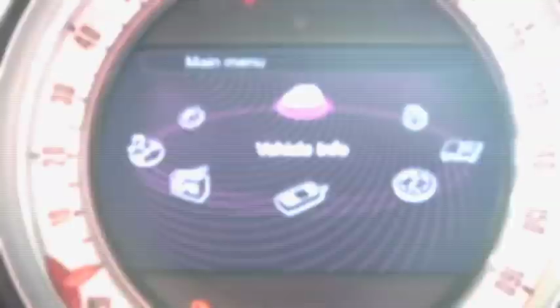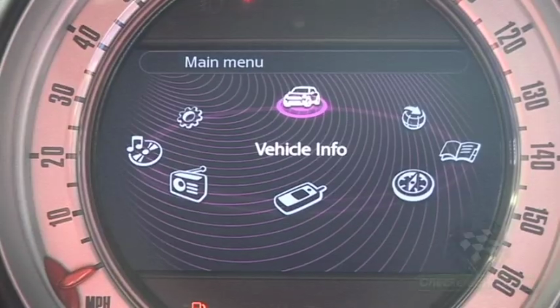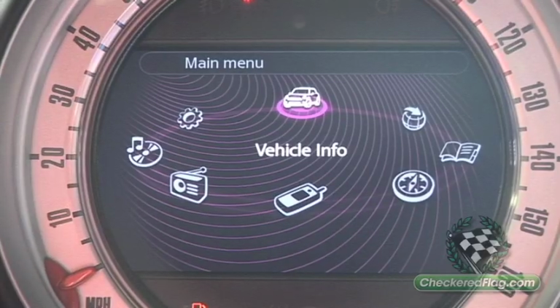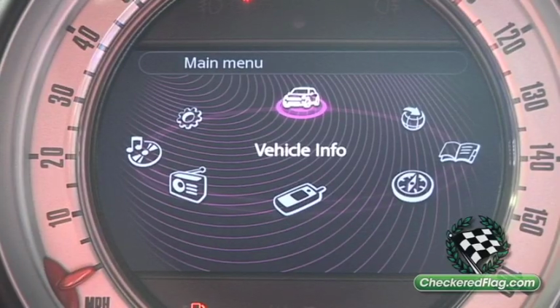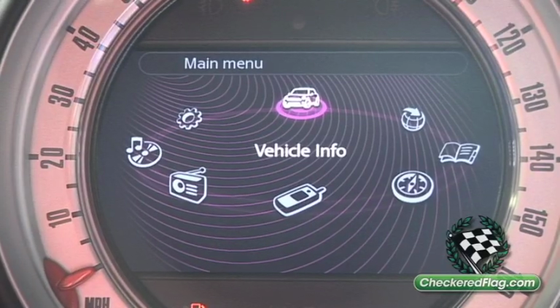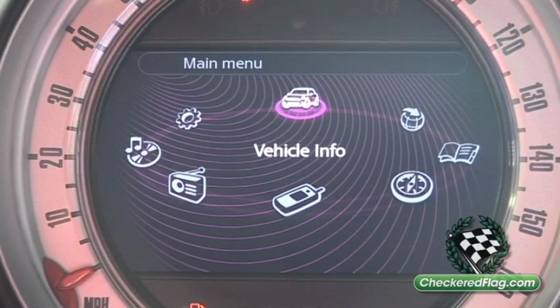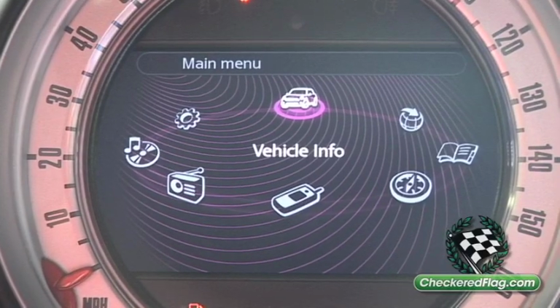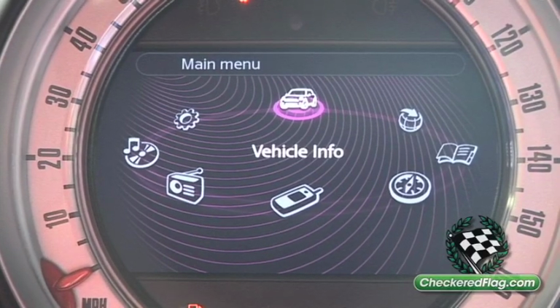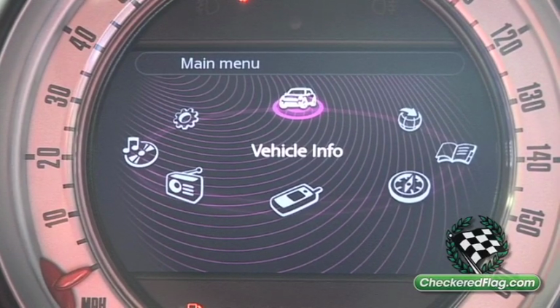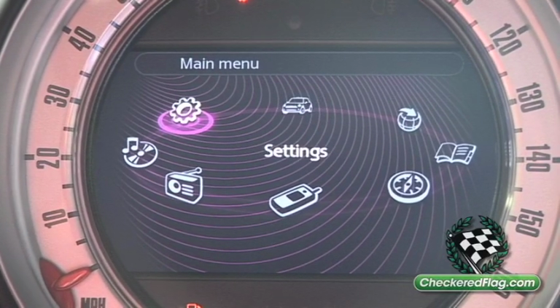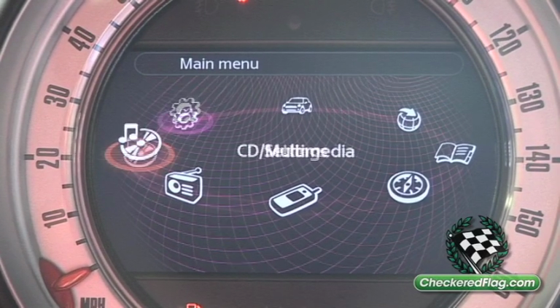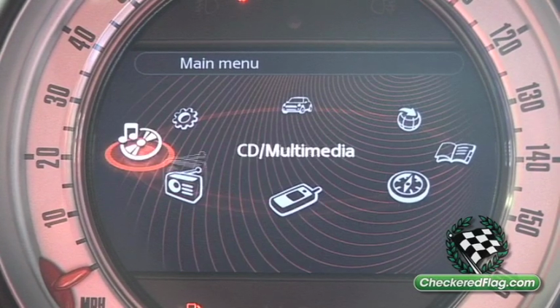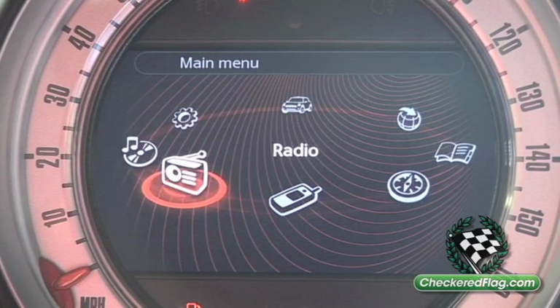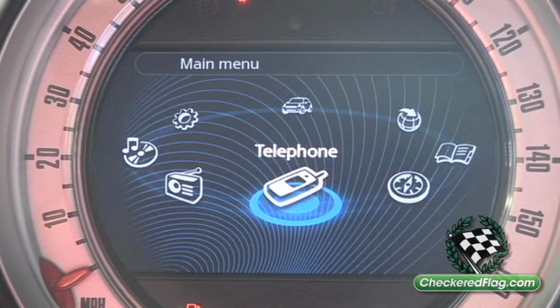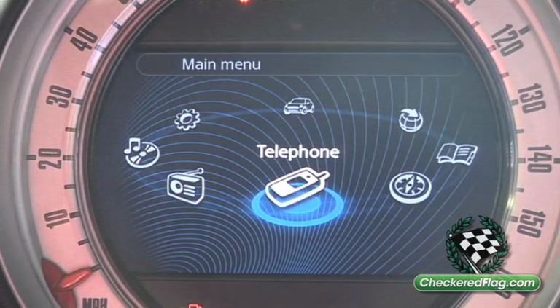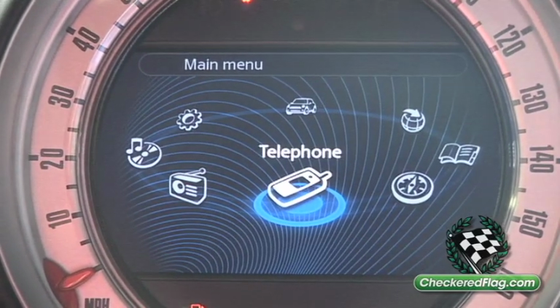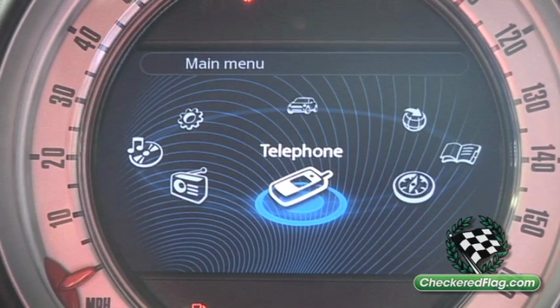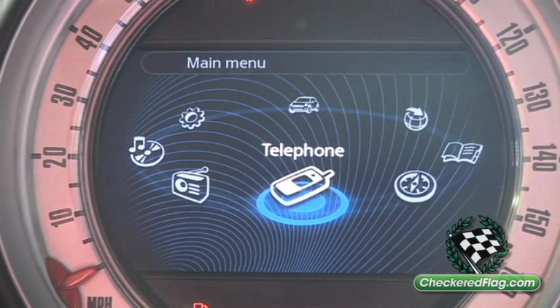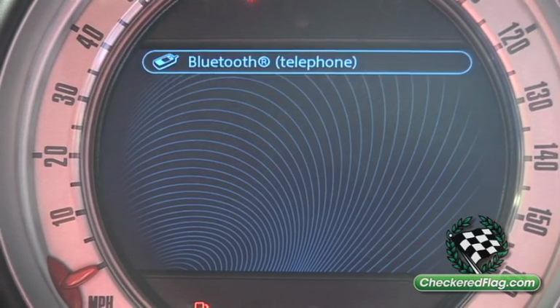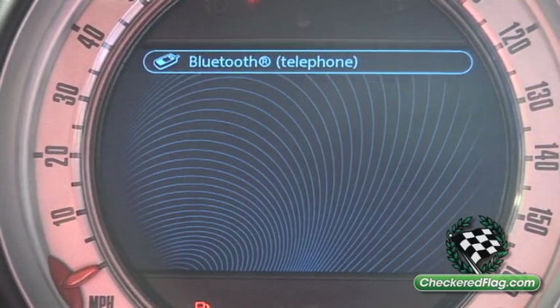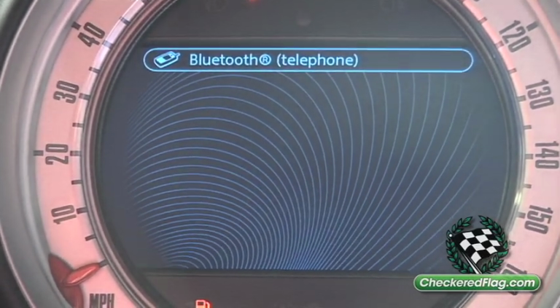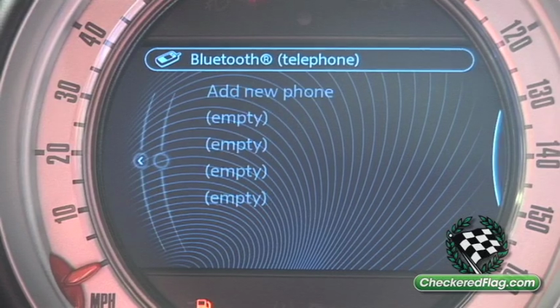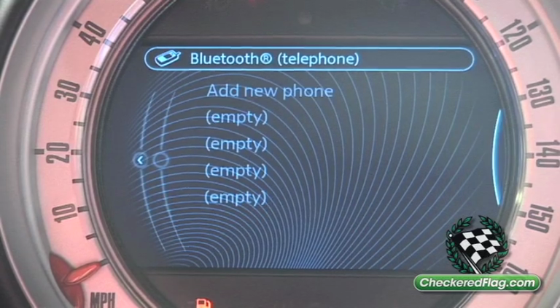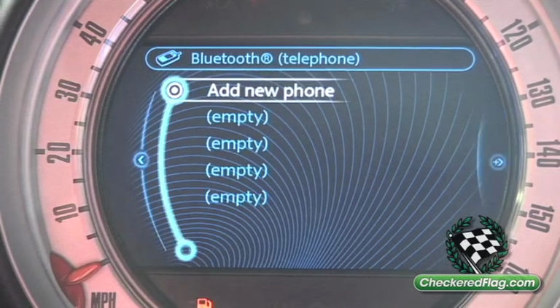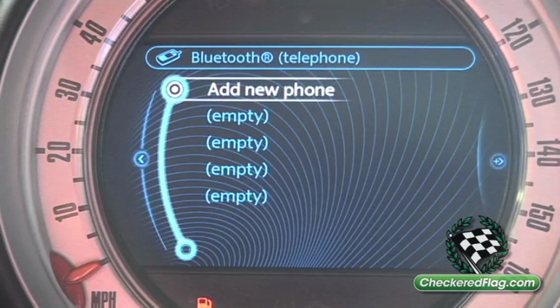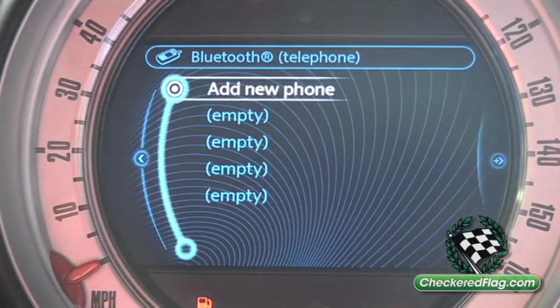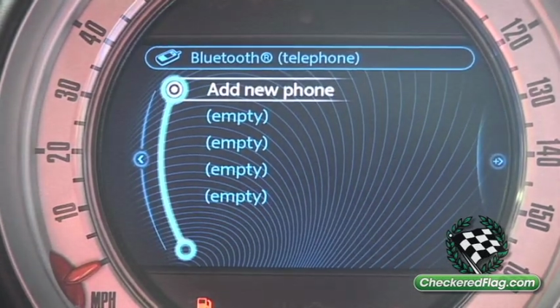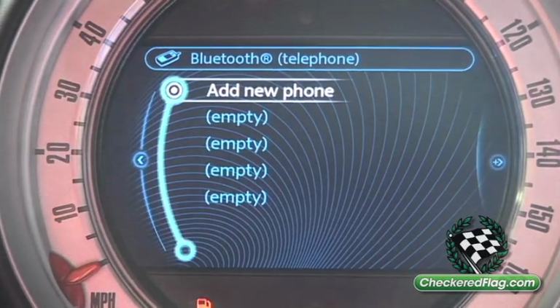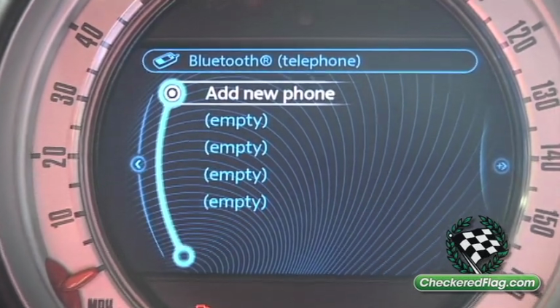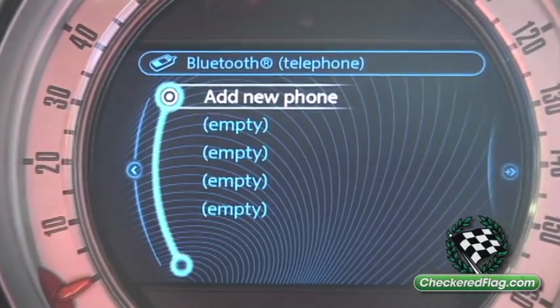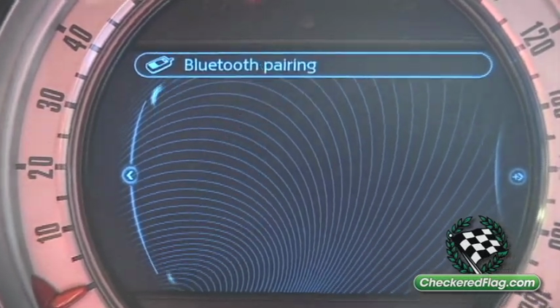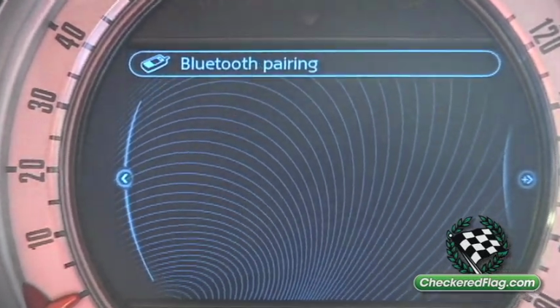From the Settings menu, we're going to go to the Phone icon. Press that button down here. We add a new phone.